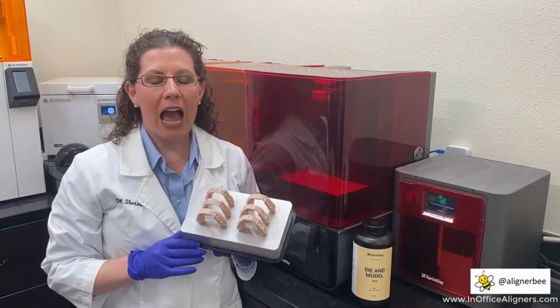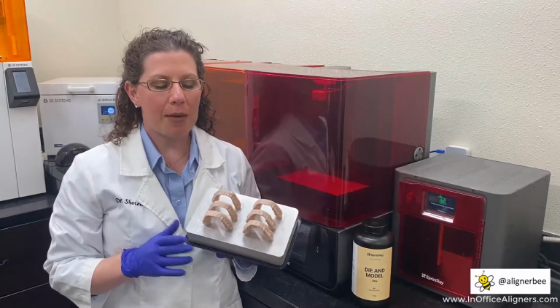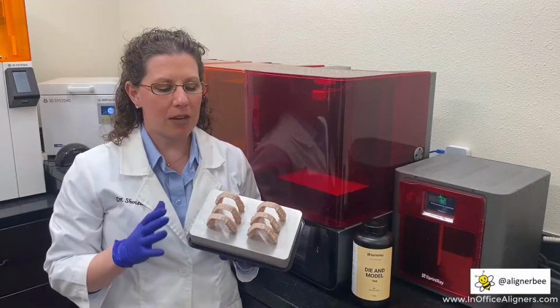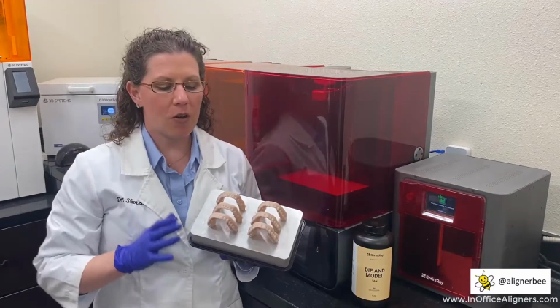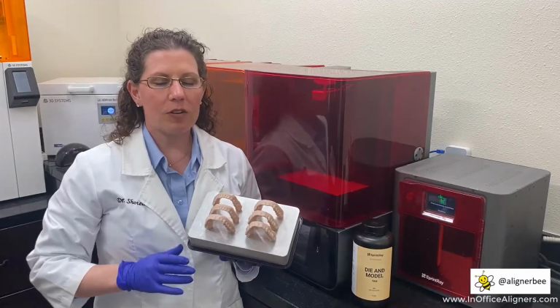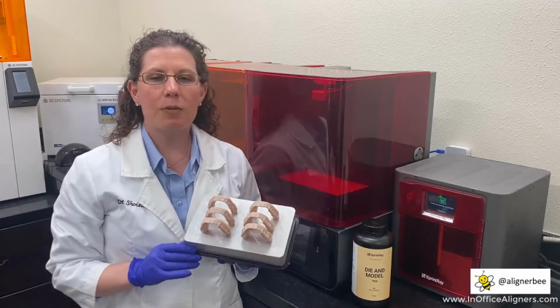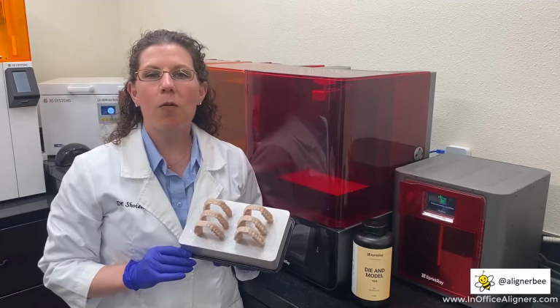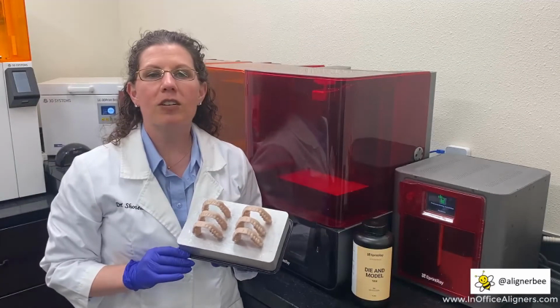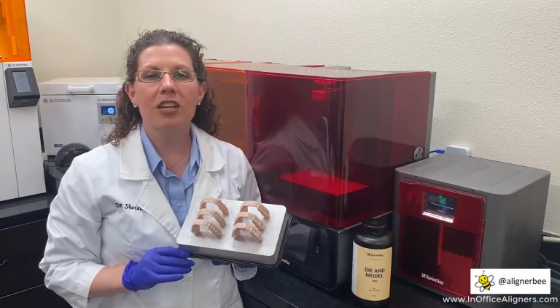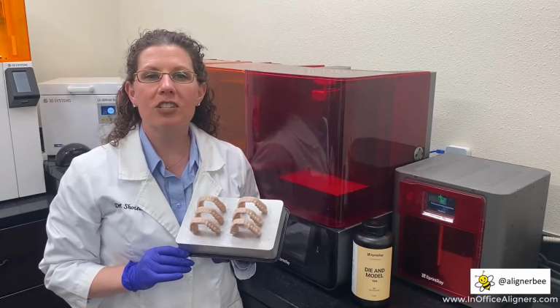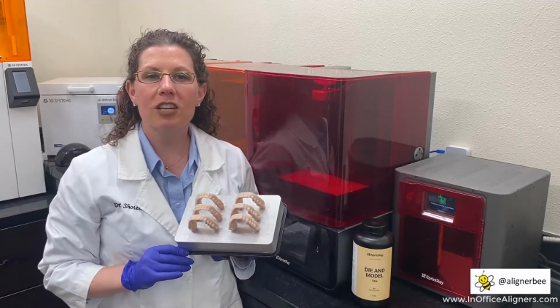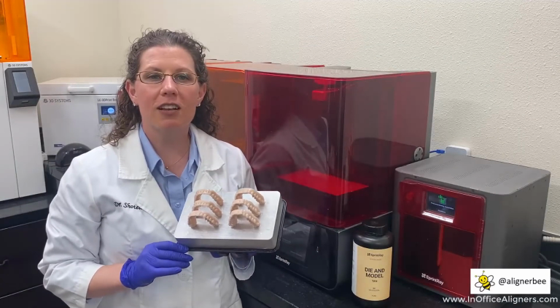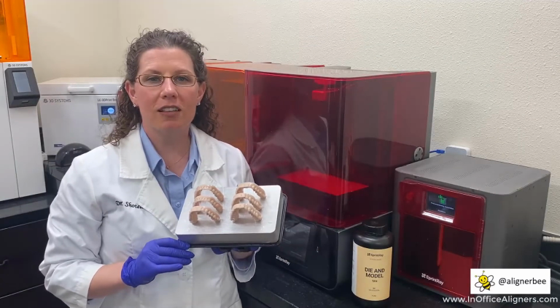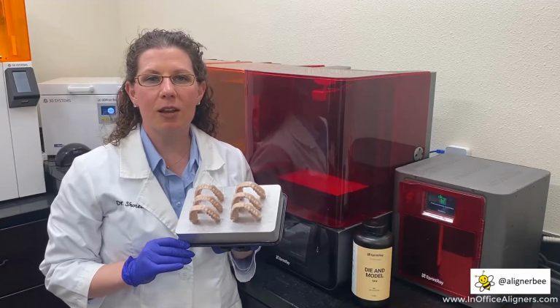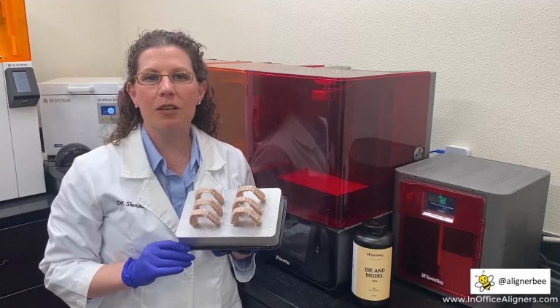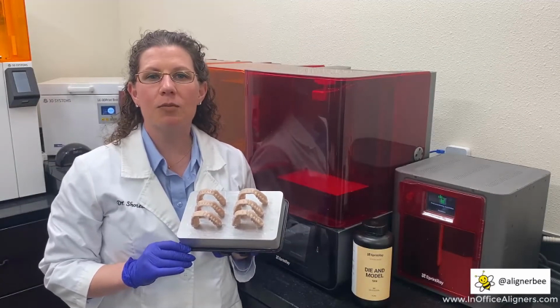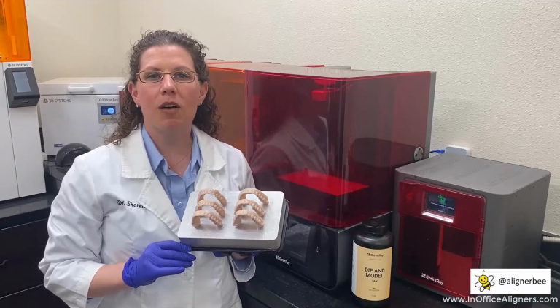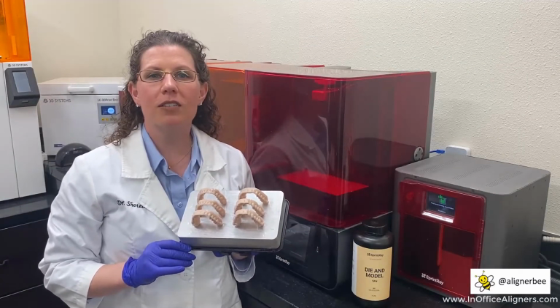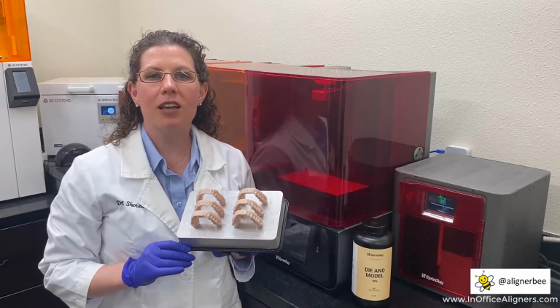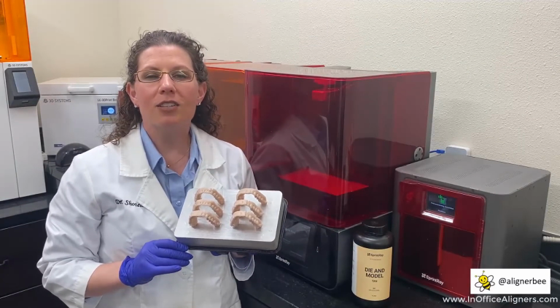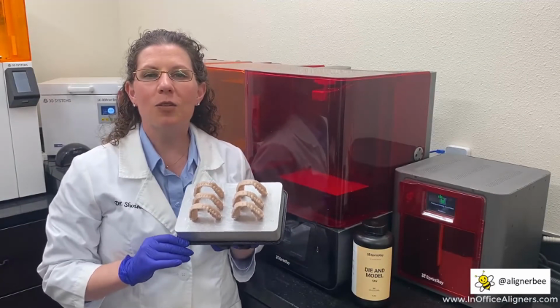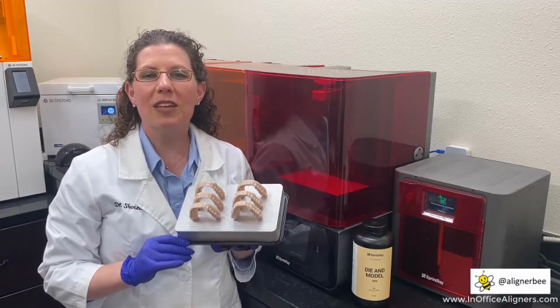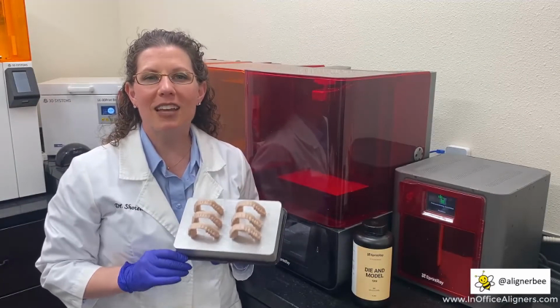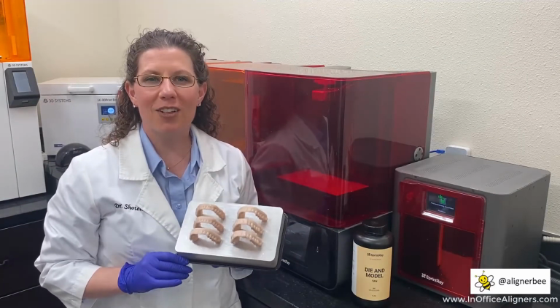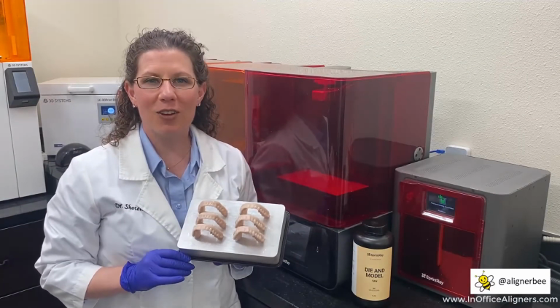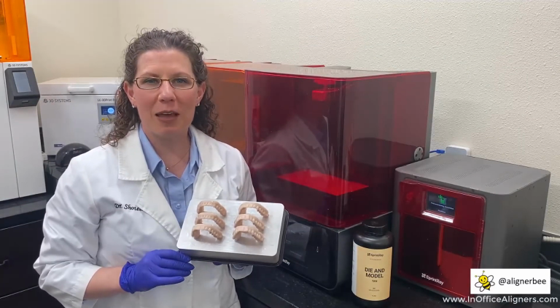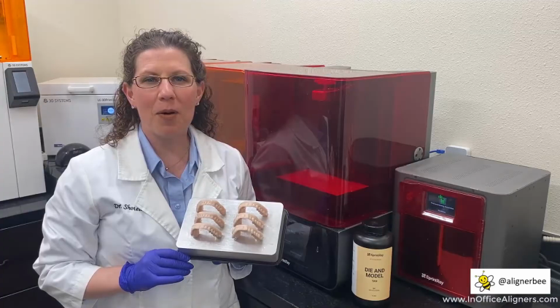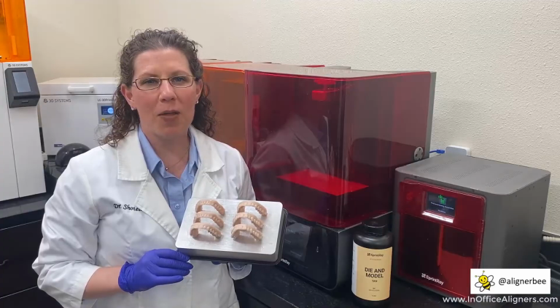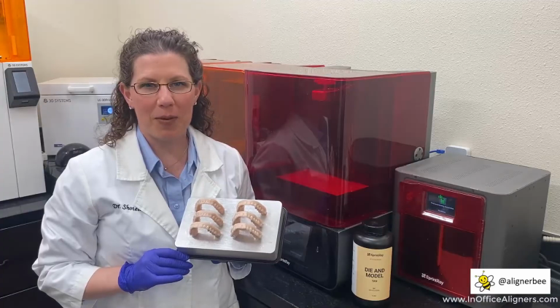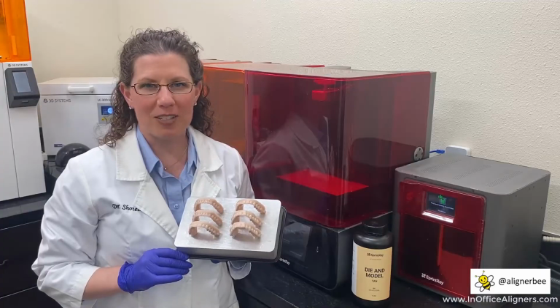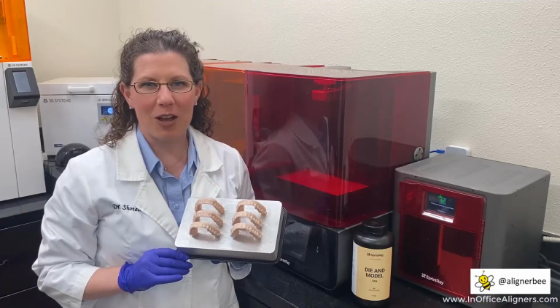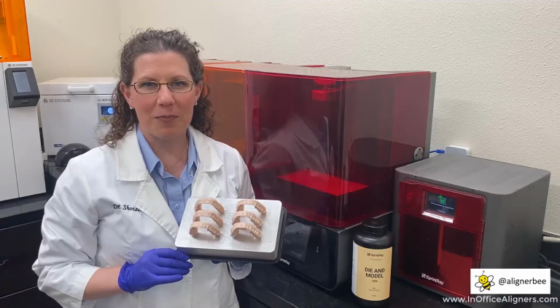I'm going to go over to my wash station and clean up these models so that we can take a look at them on the bench top.